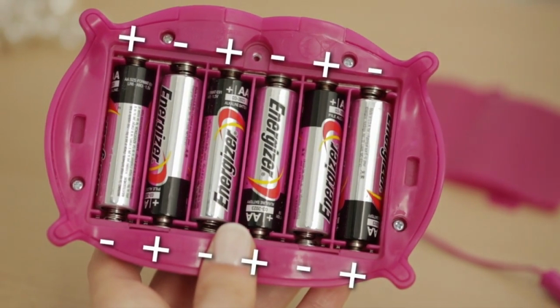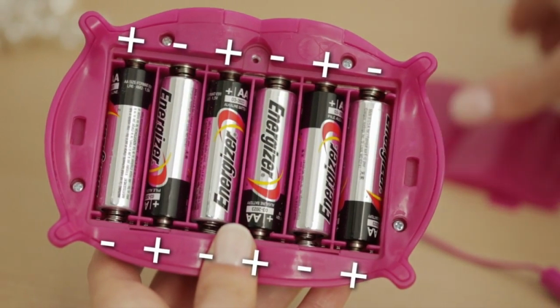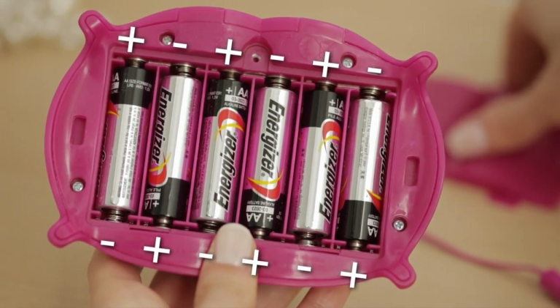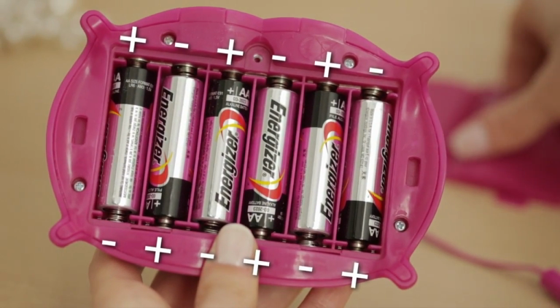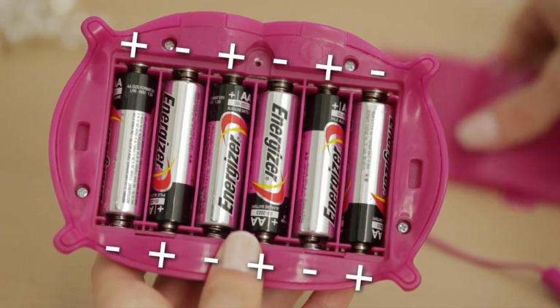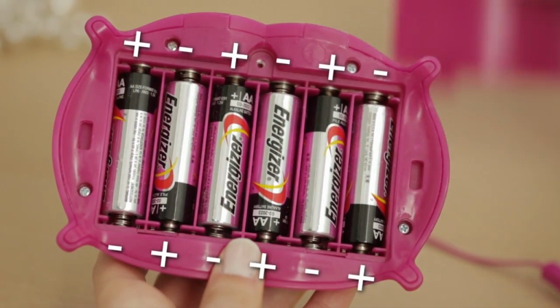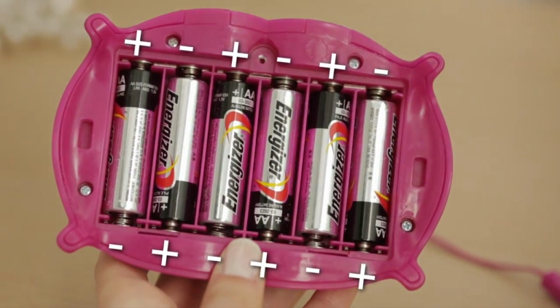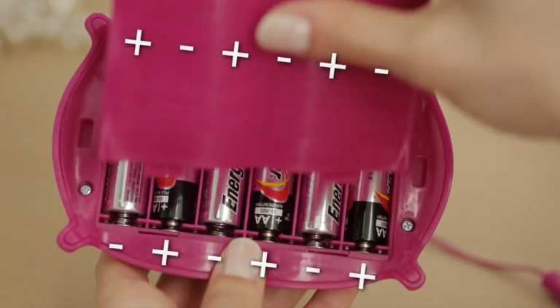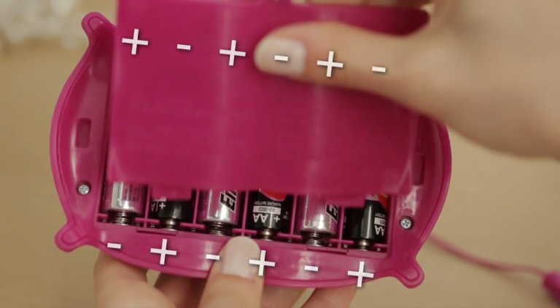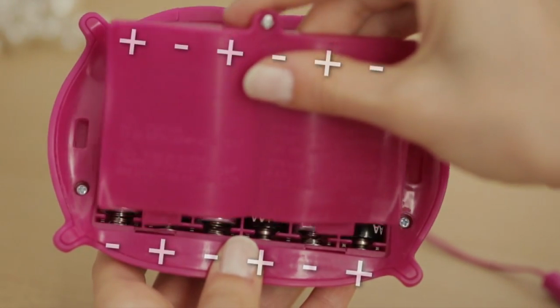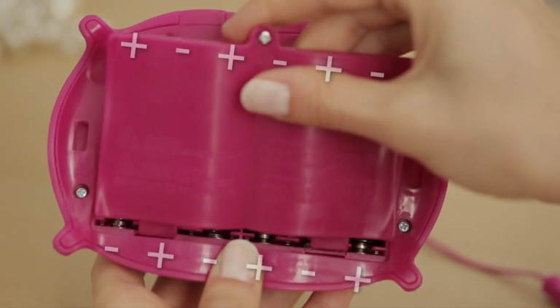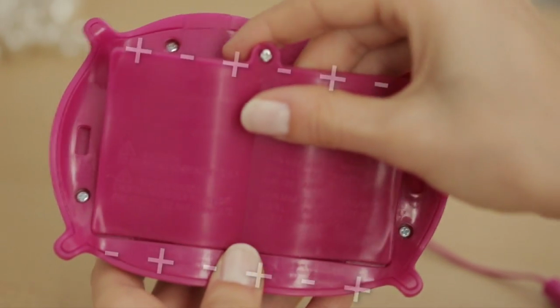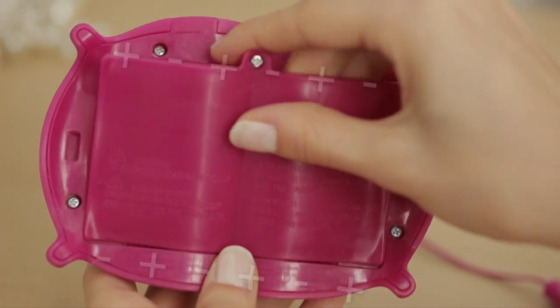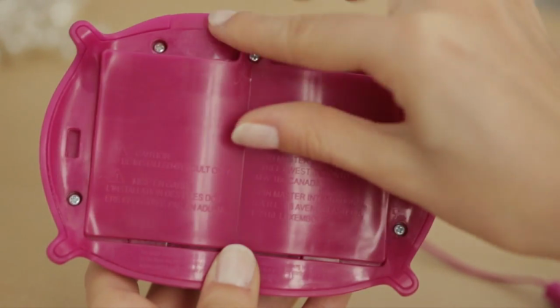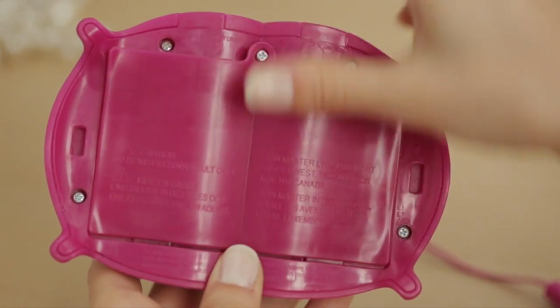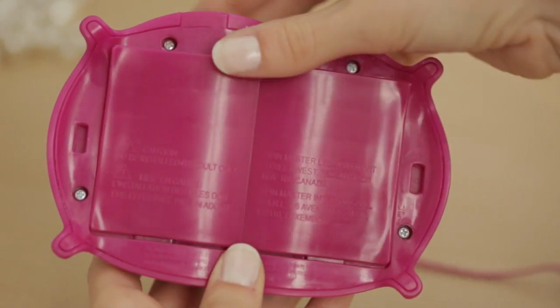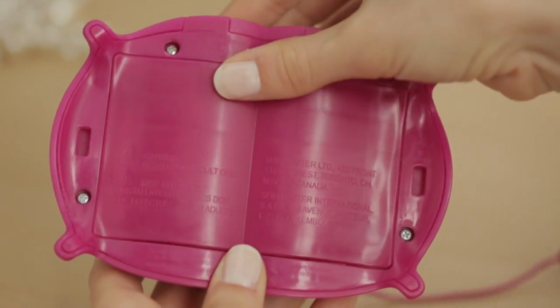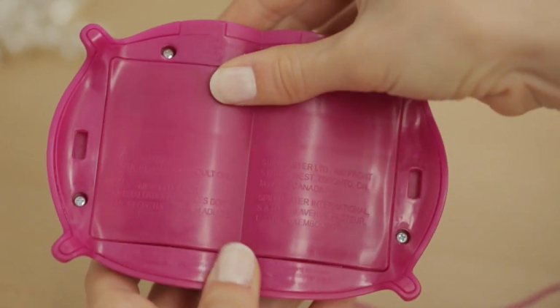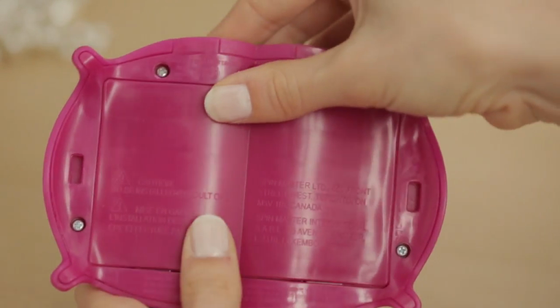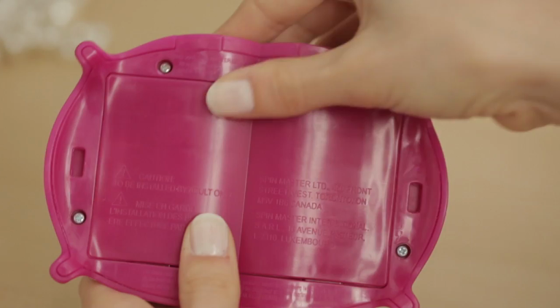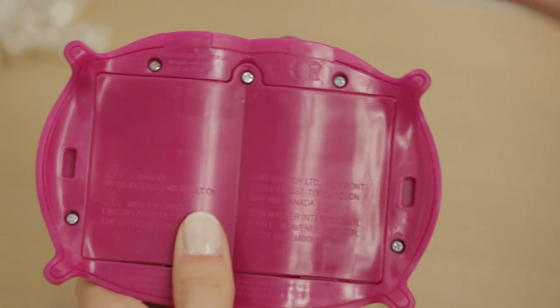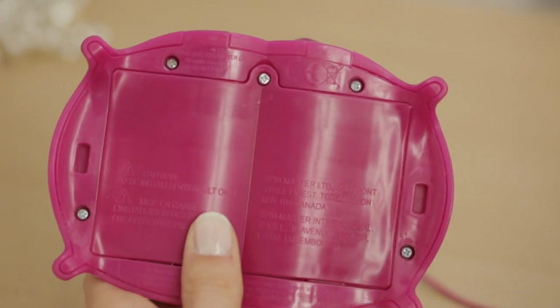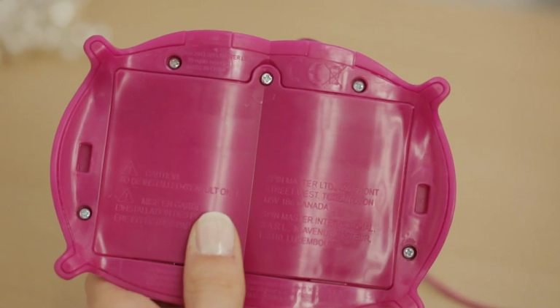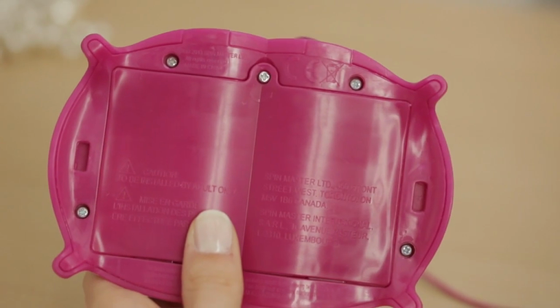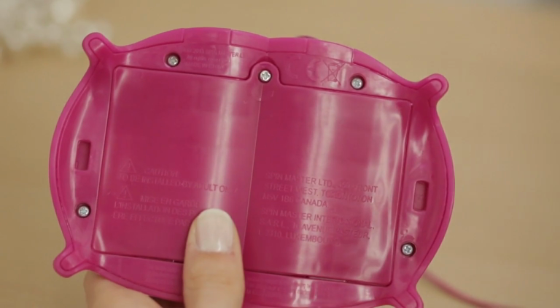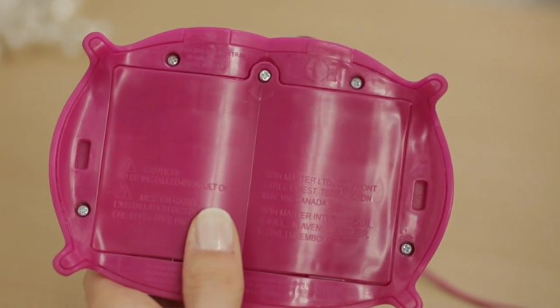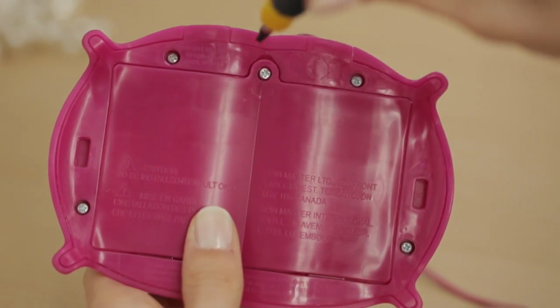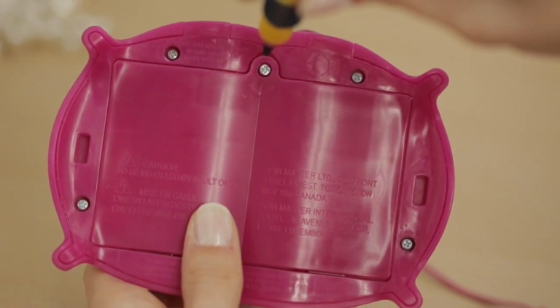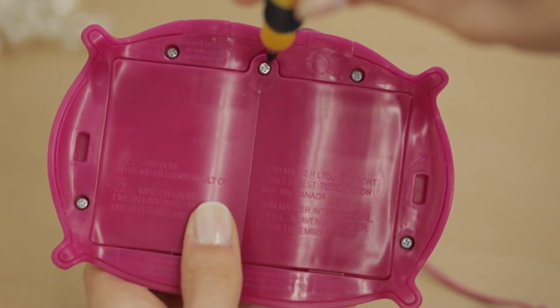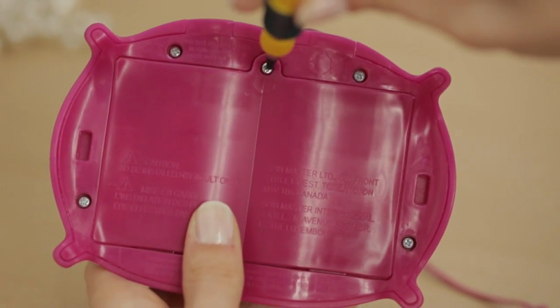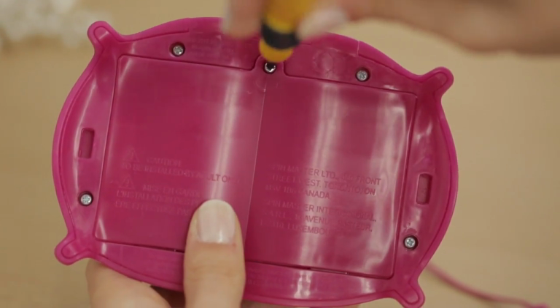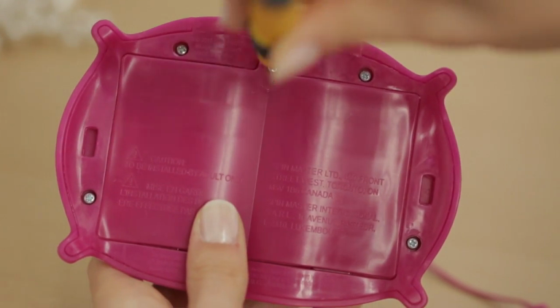A helpful hint is that the flat side of the battery touches the spring. When you're finished, replace the battery cover, tighten, and you're ready to start the charging process.